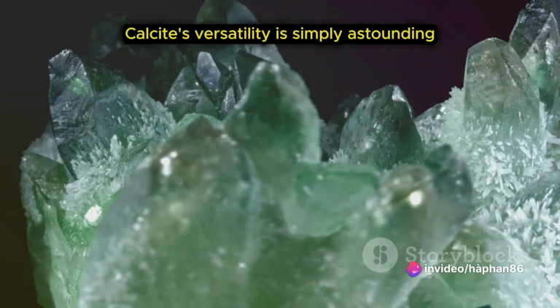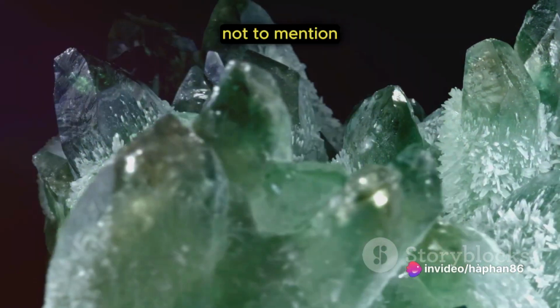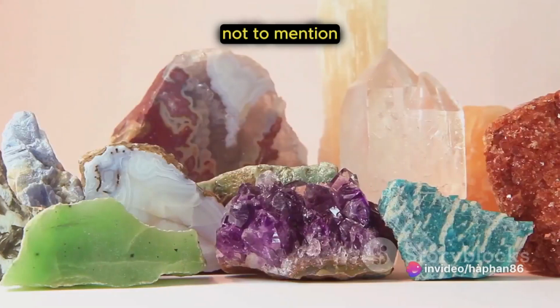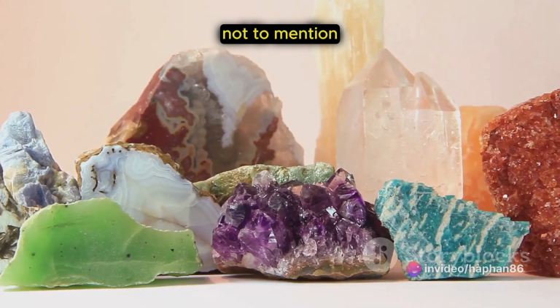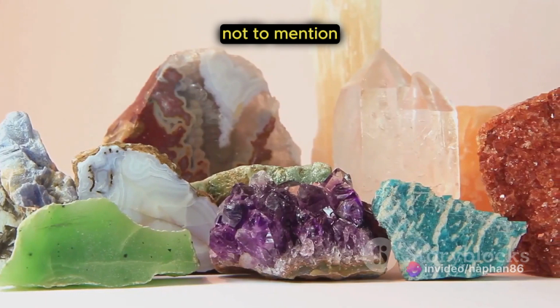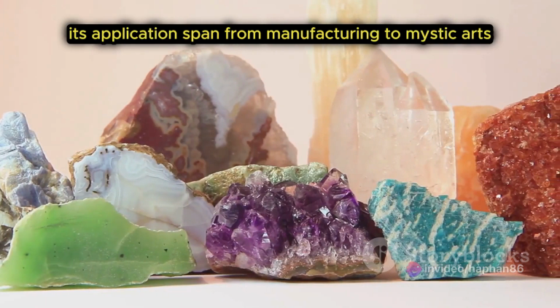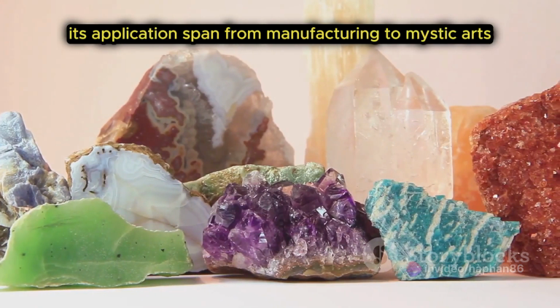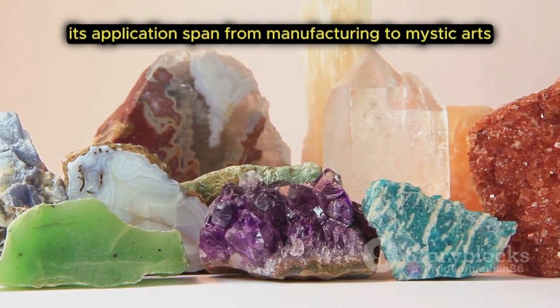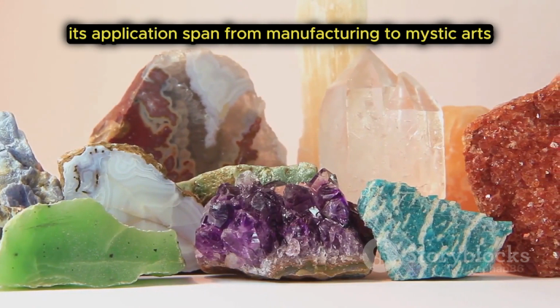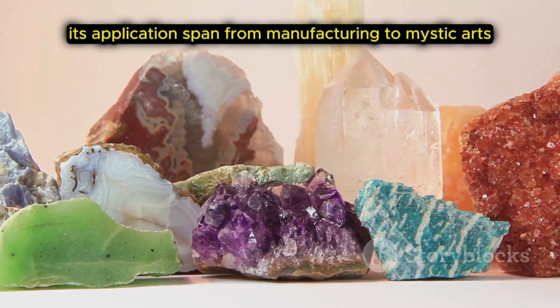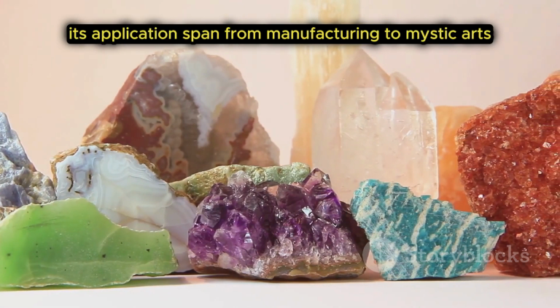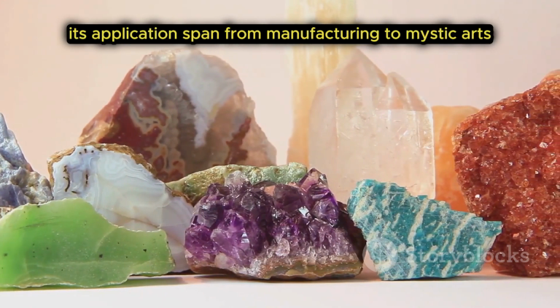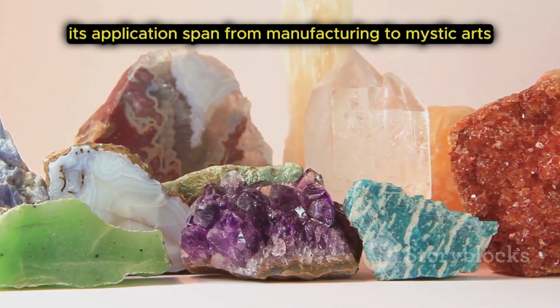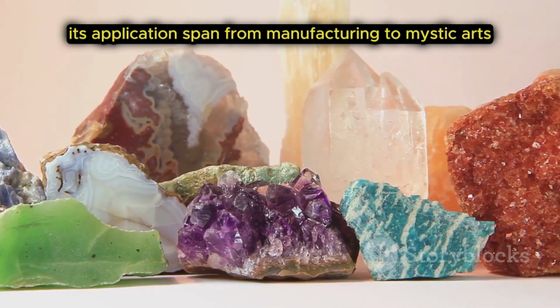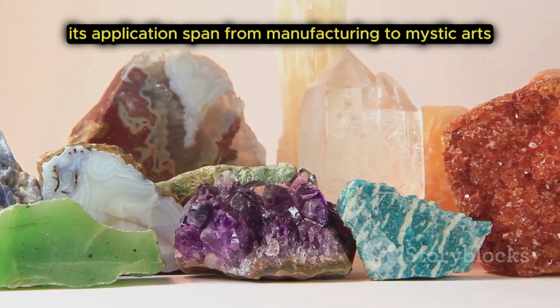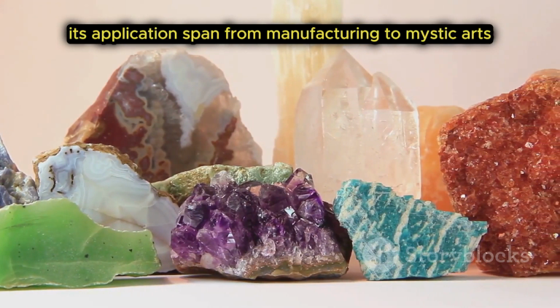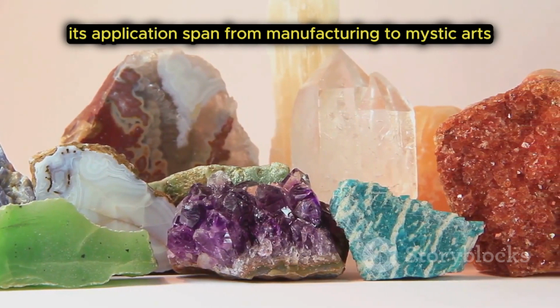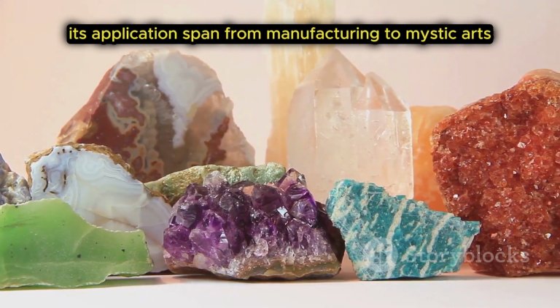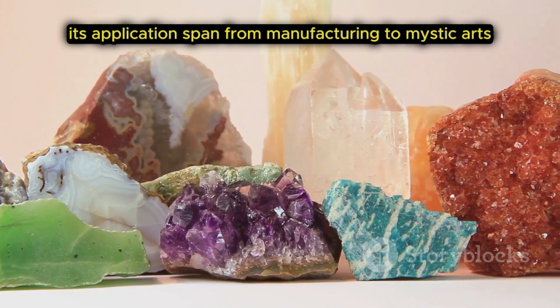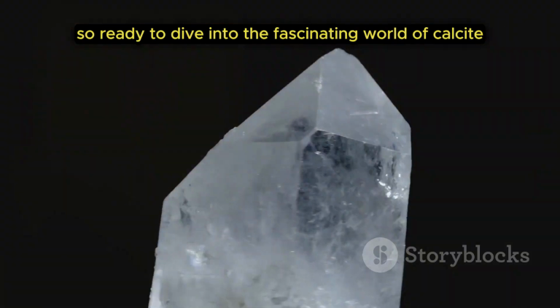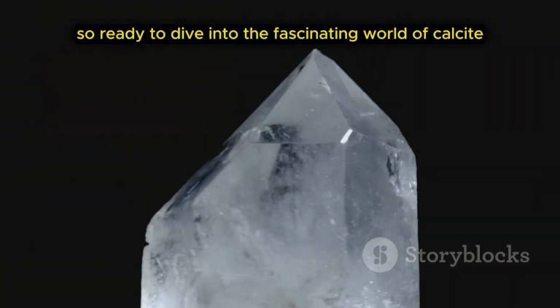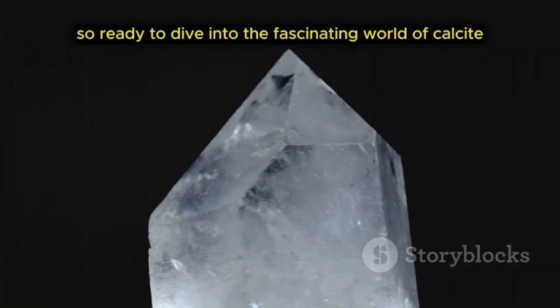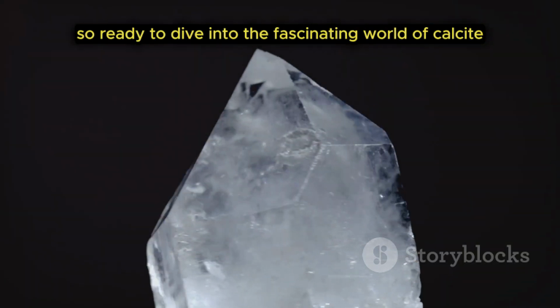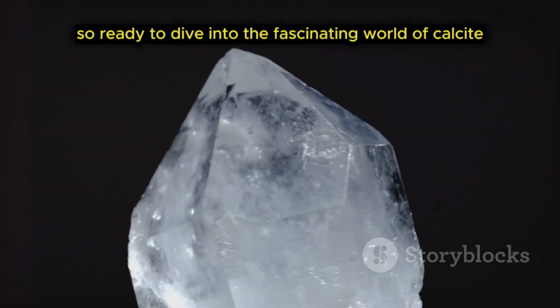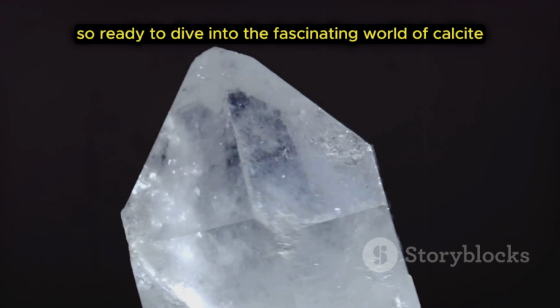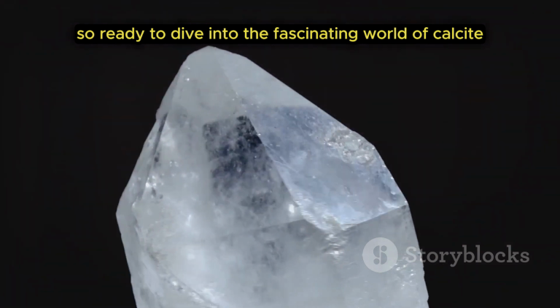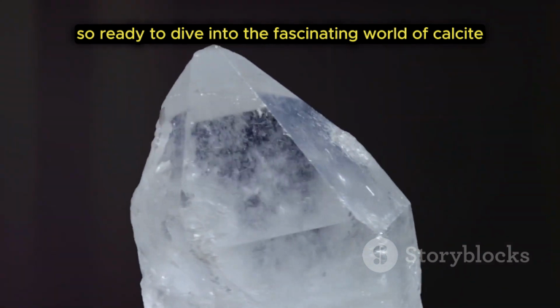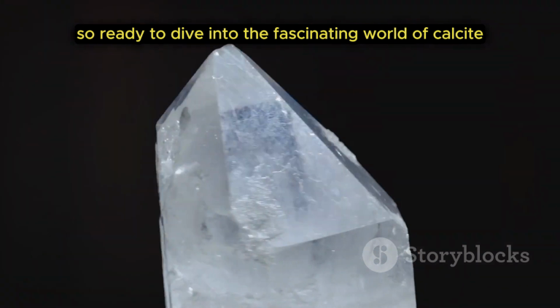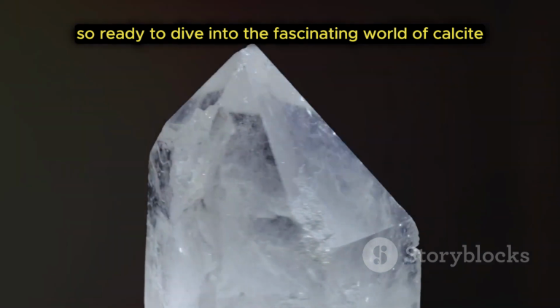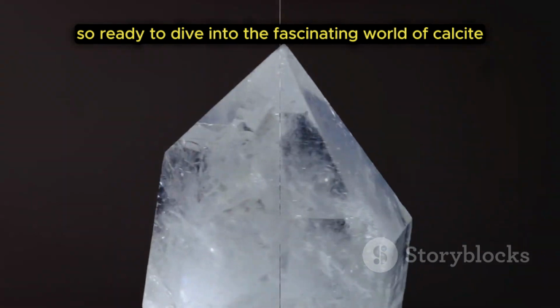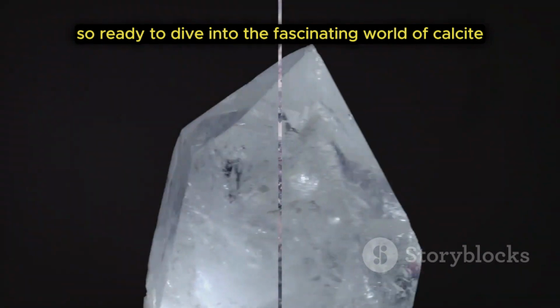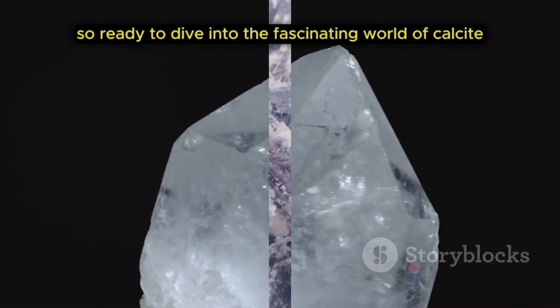Not to mention, its applications span from manufacturing to mystic arts. So, ready to dive into the fascinating world of calcite?